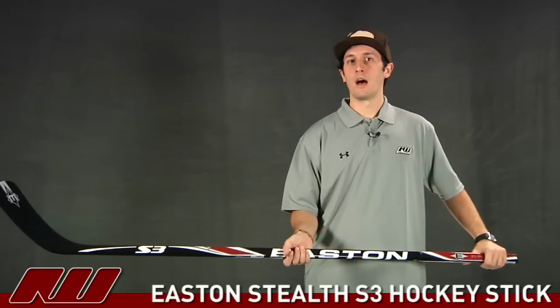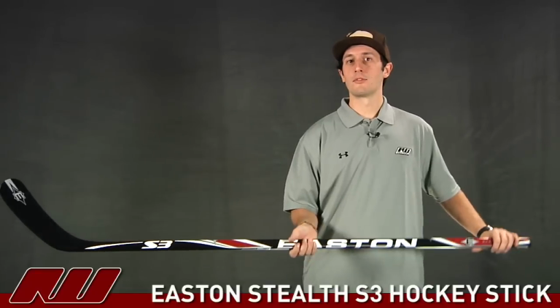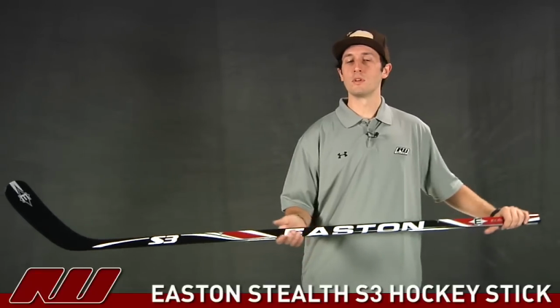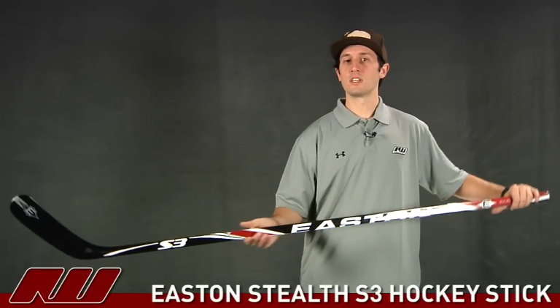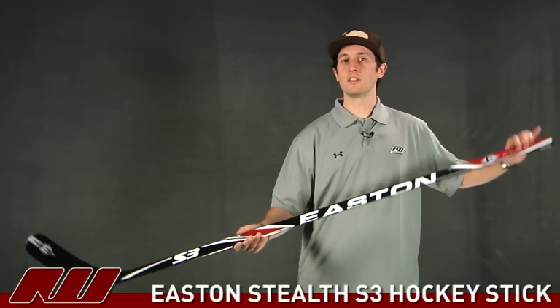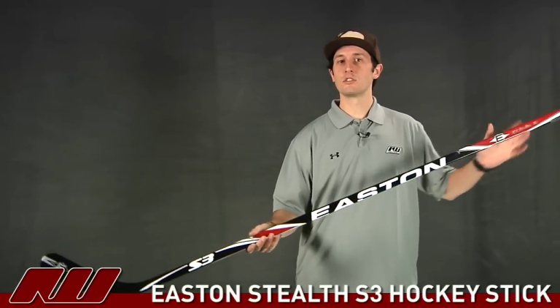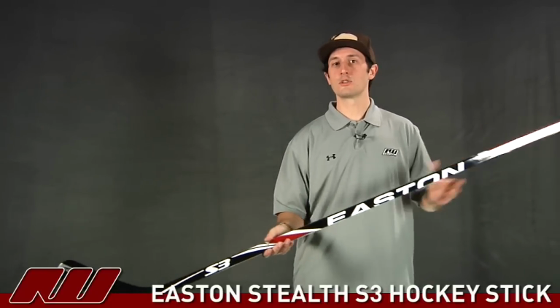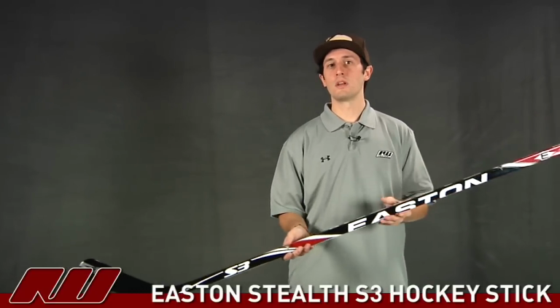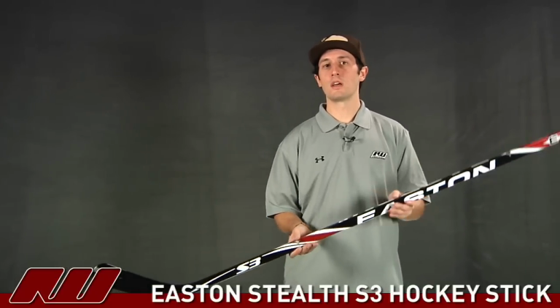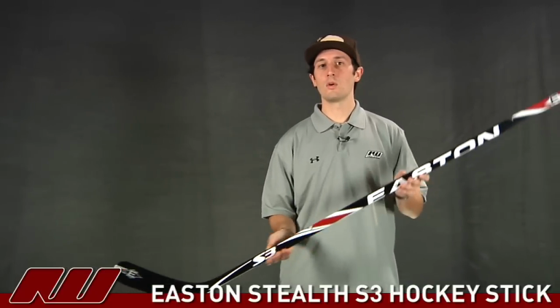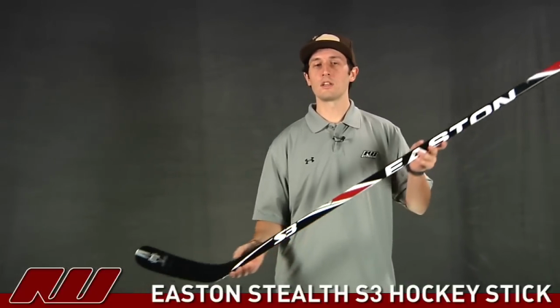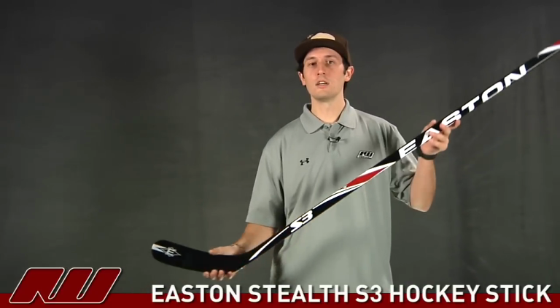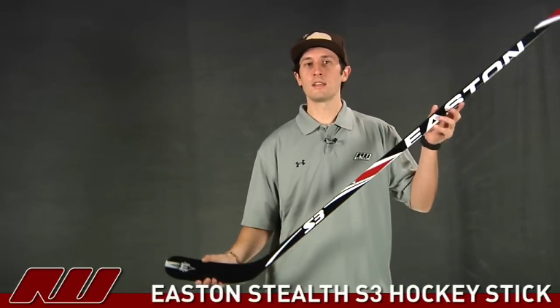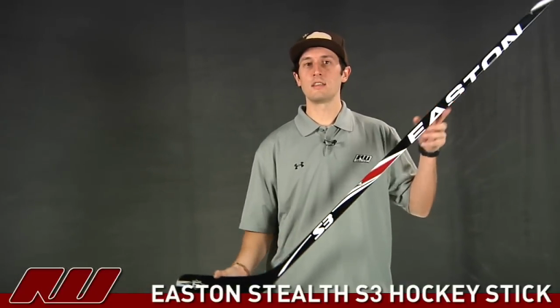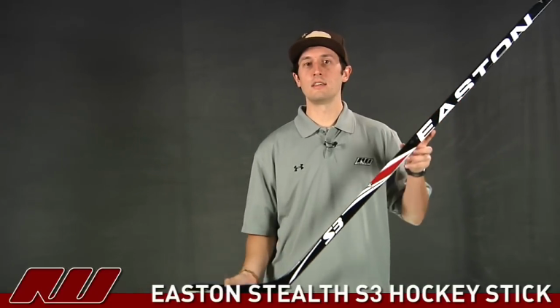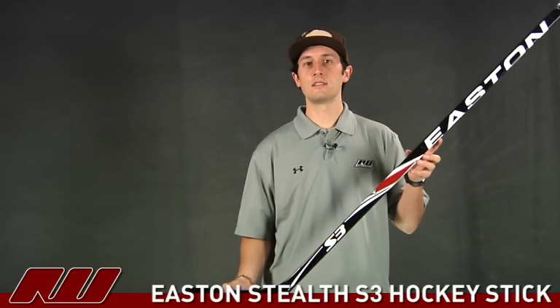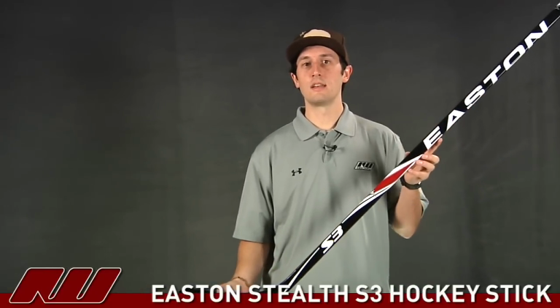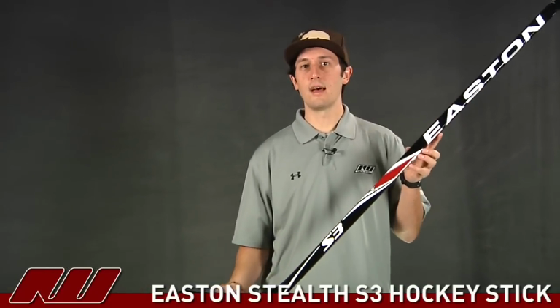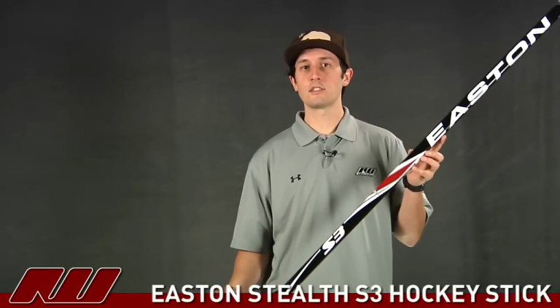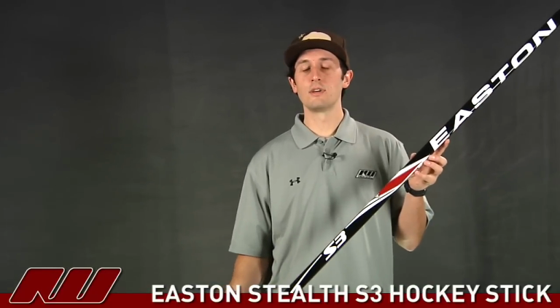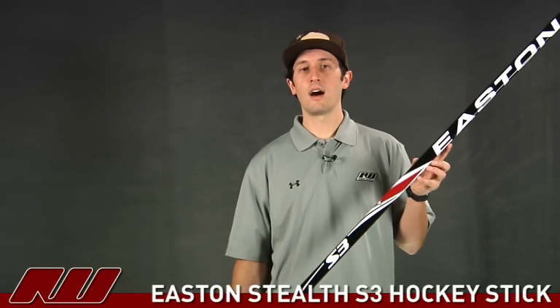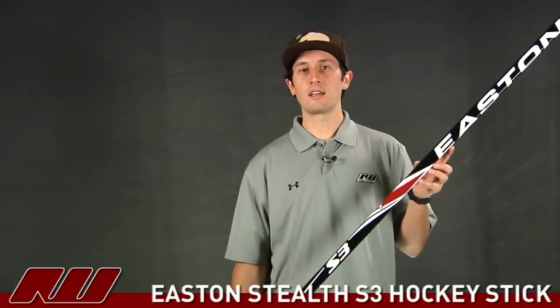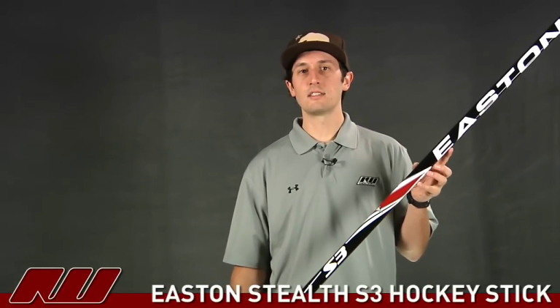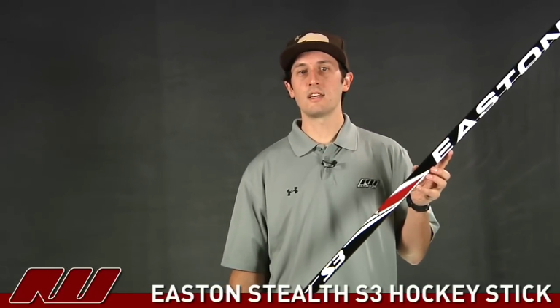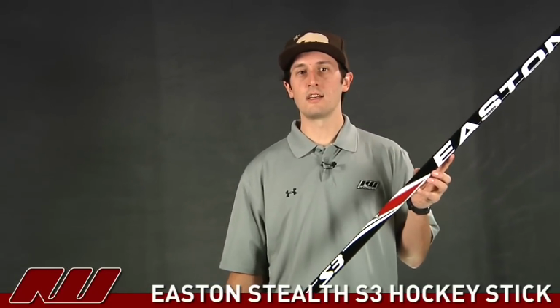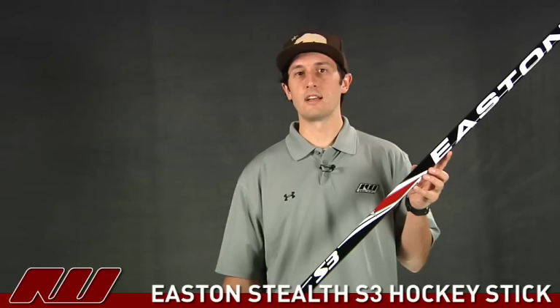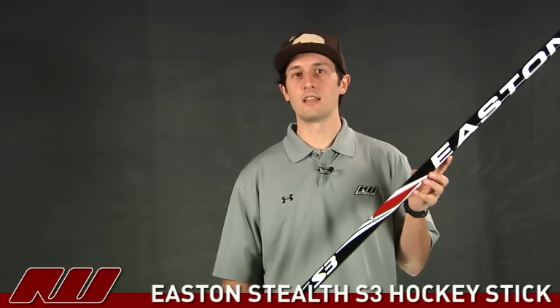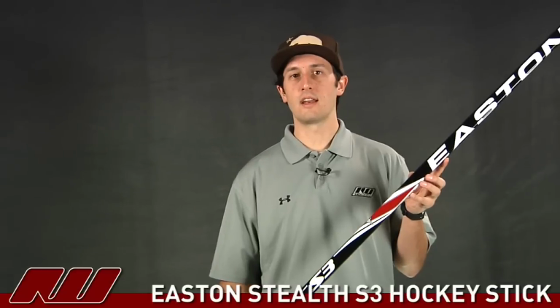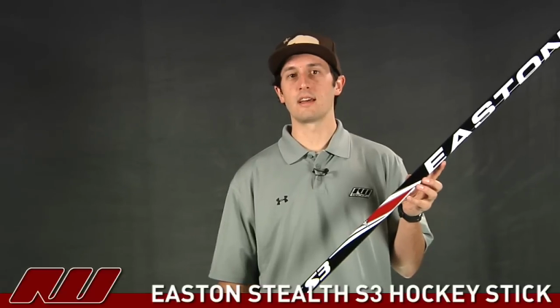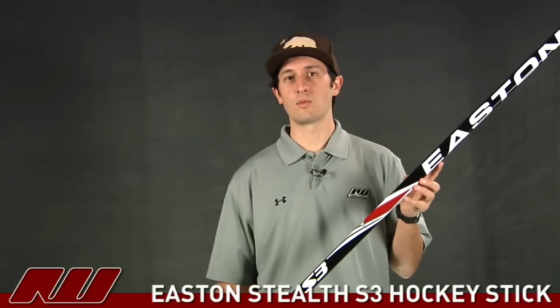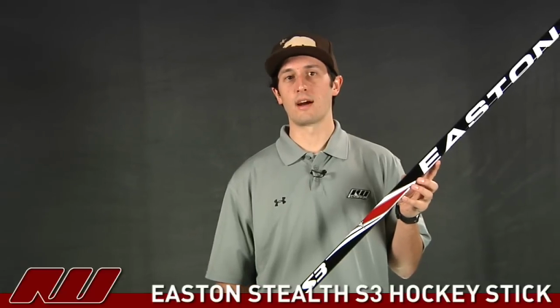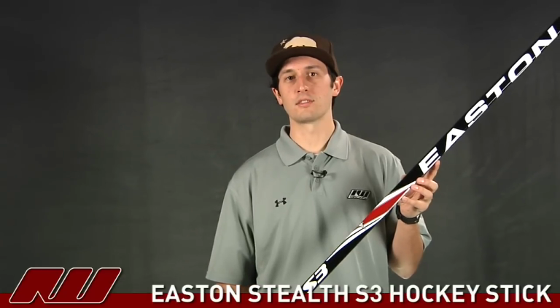So once again, this has just been a quick look at the Easton S3 hockey stick here at Inline and Ice Warehouse.